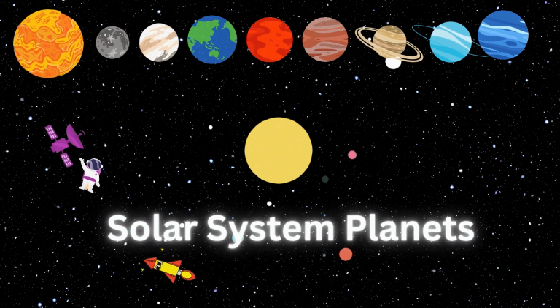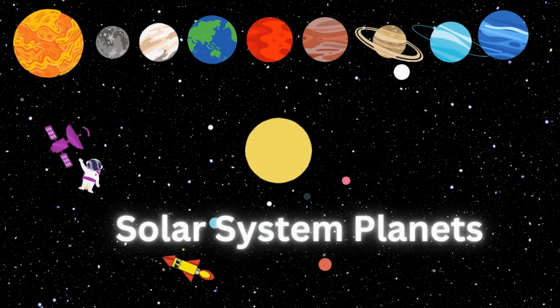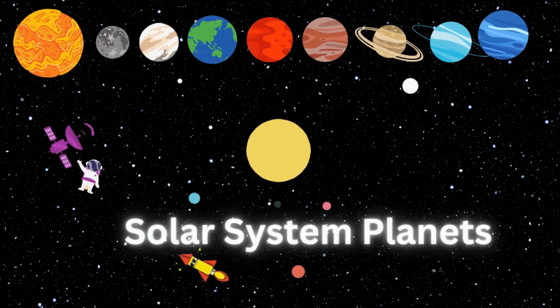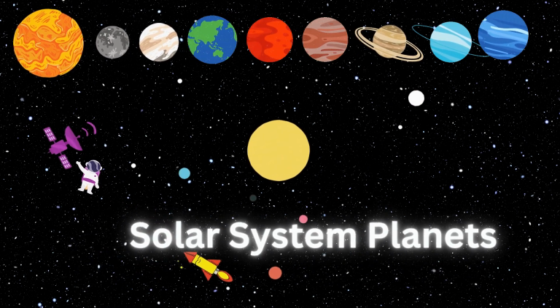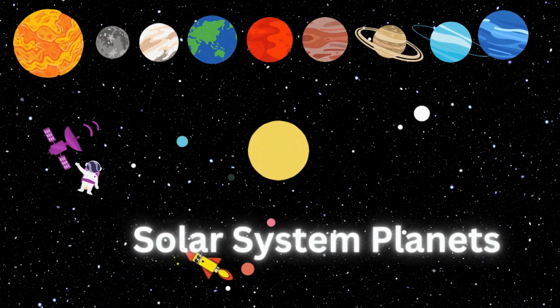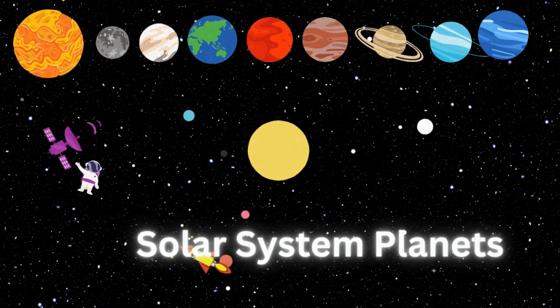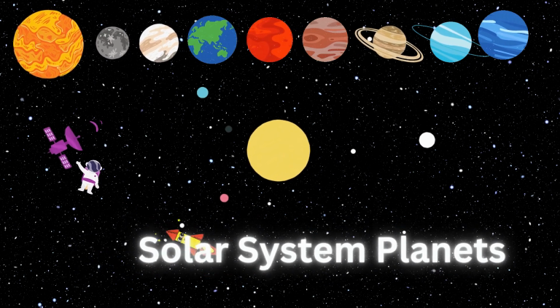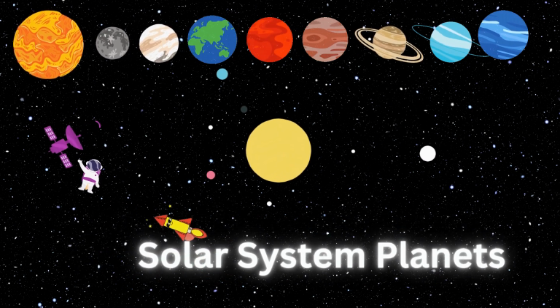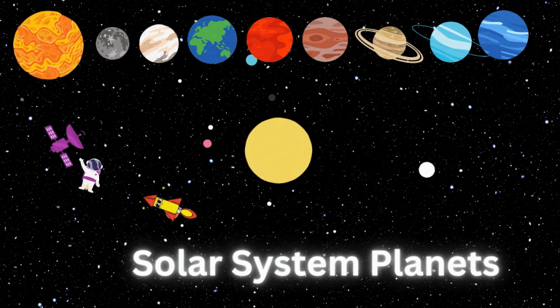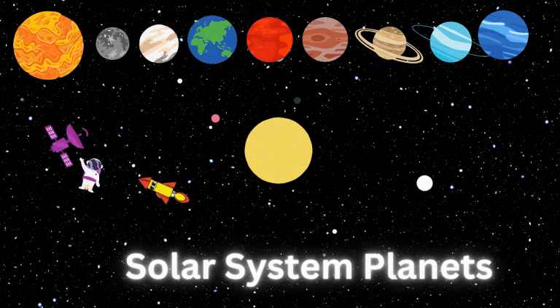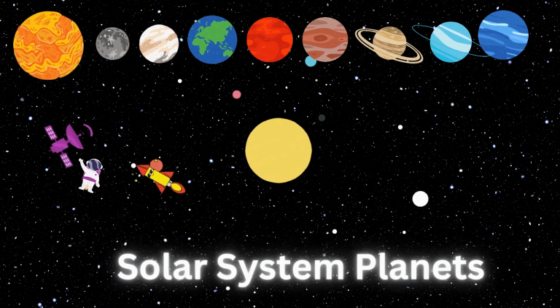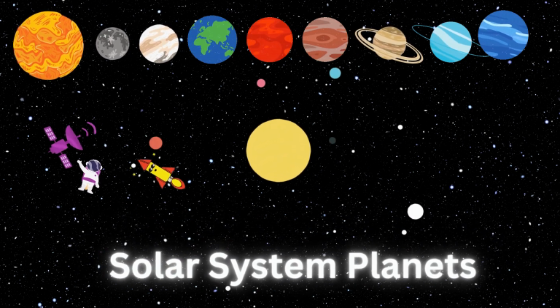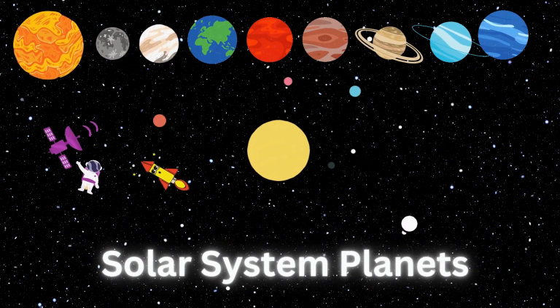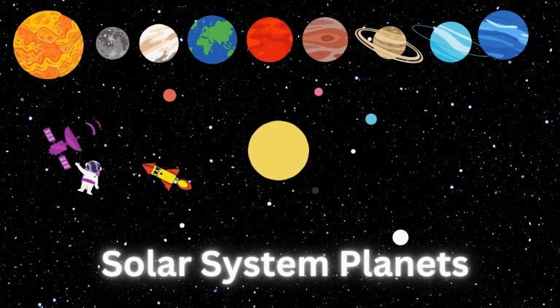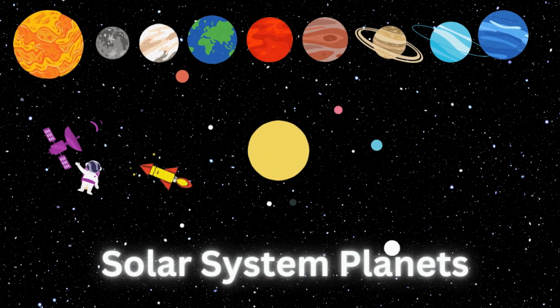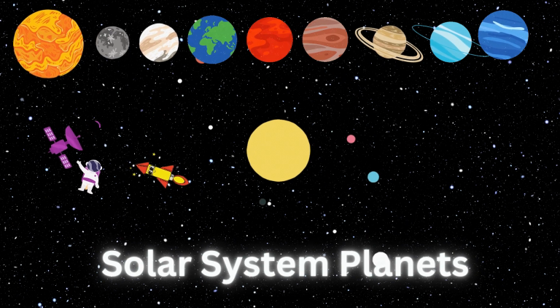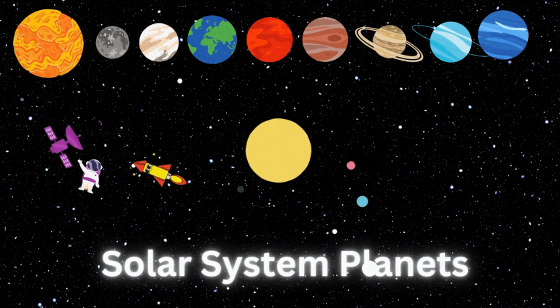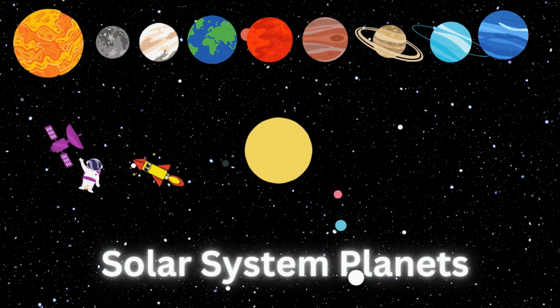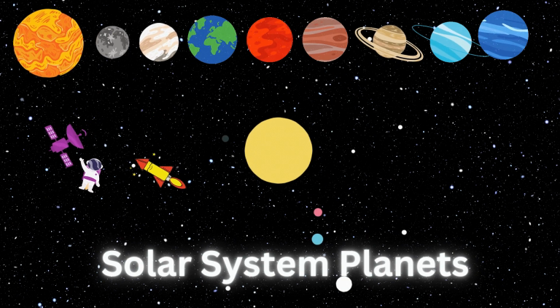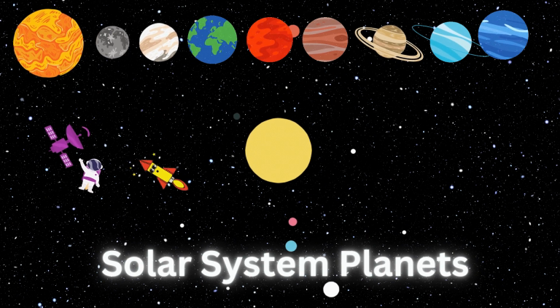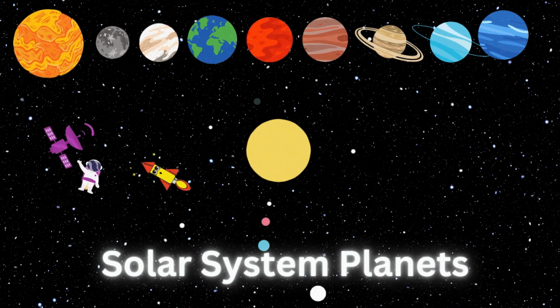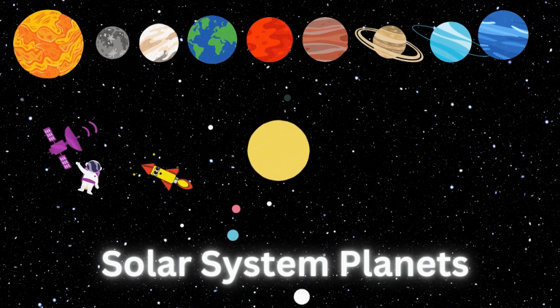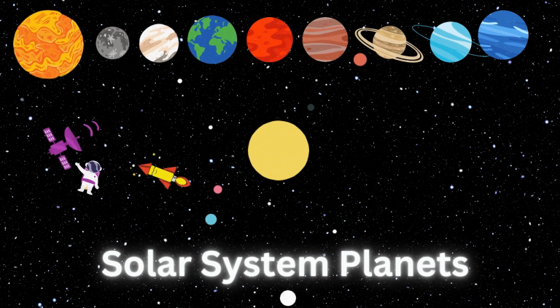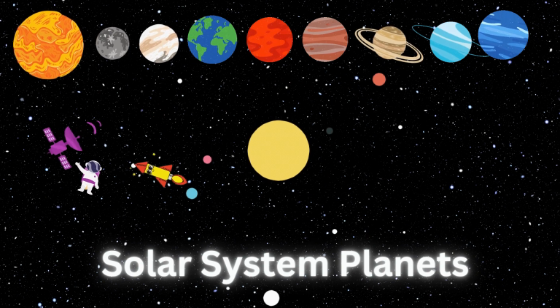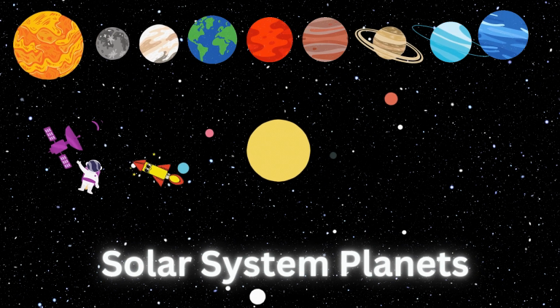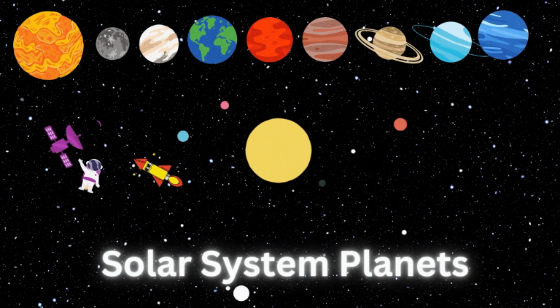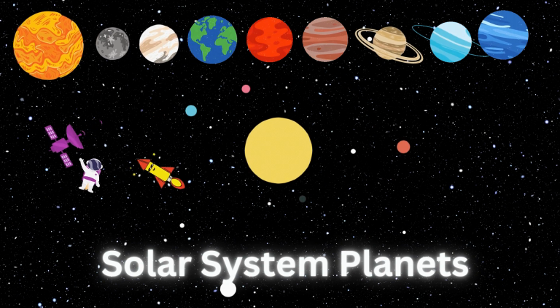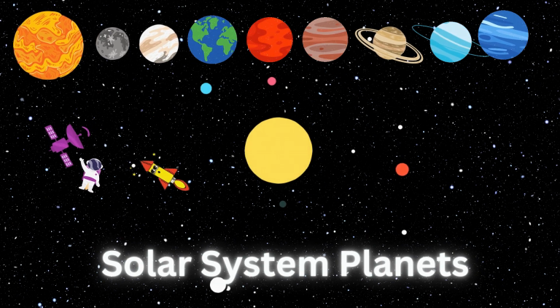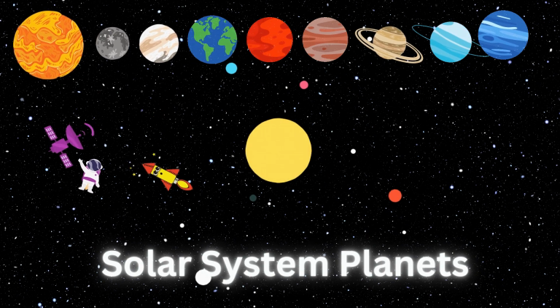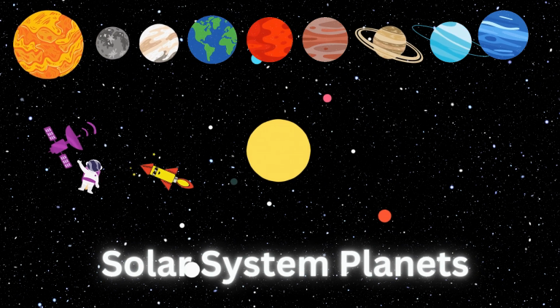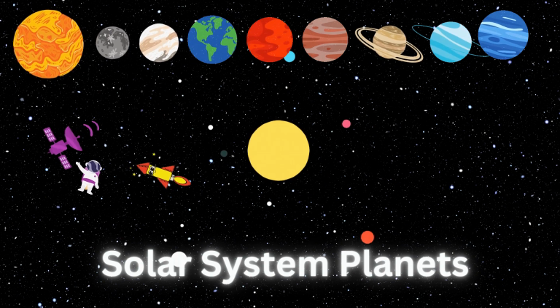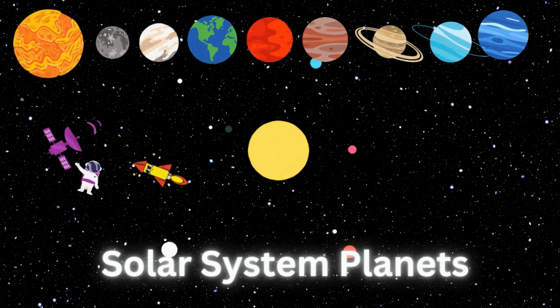The order of the planets in the solar system, starting nearest the sun and working outward, is the following.